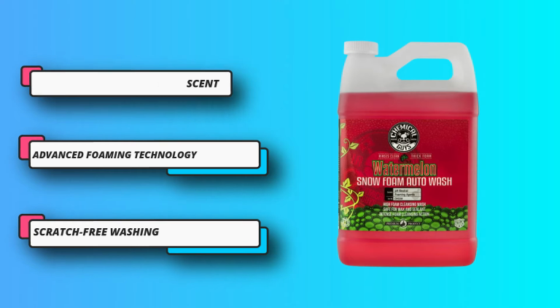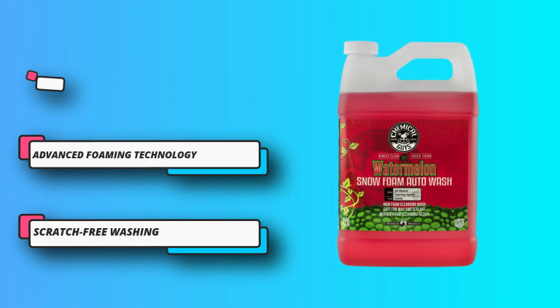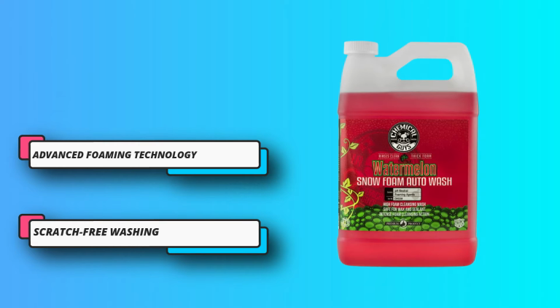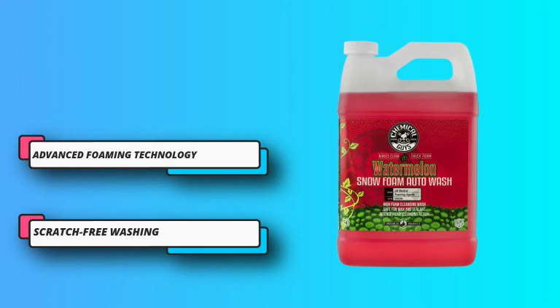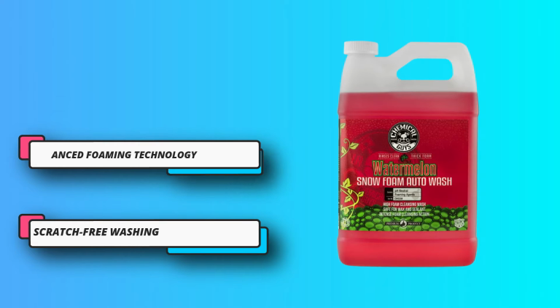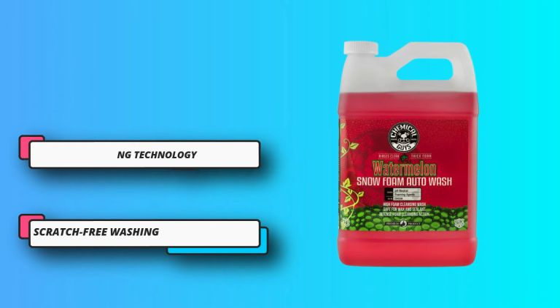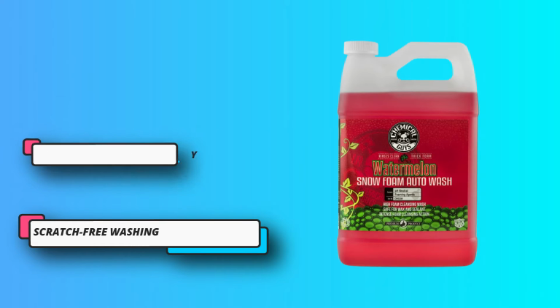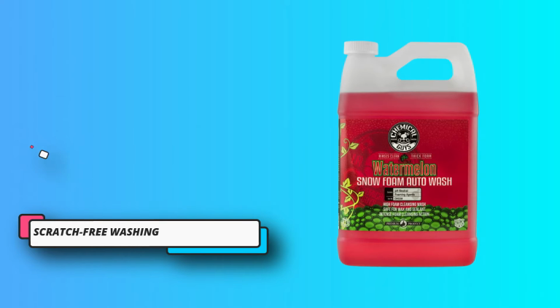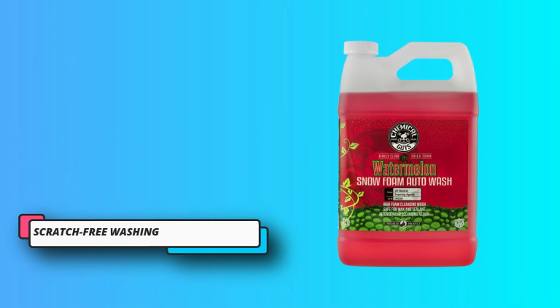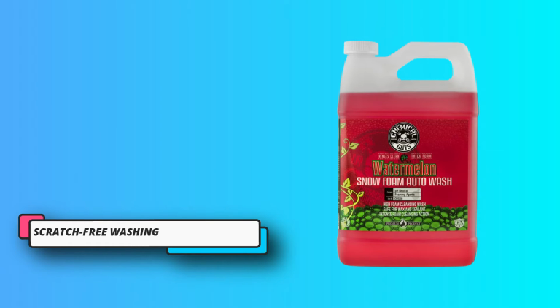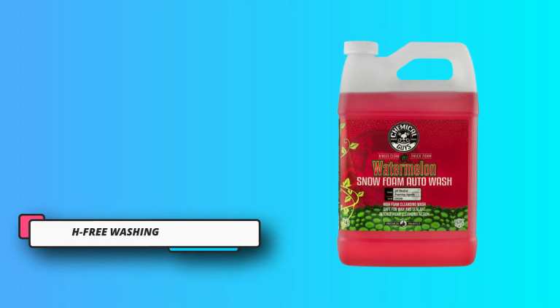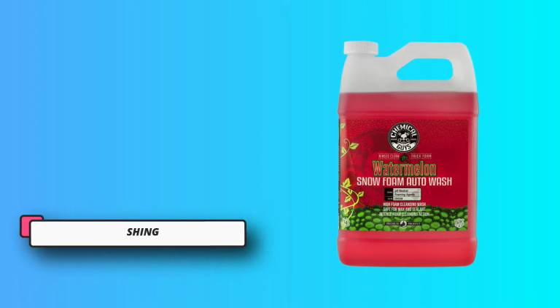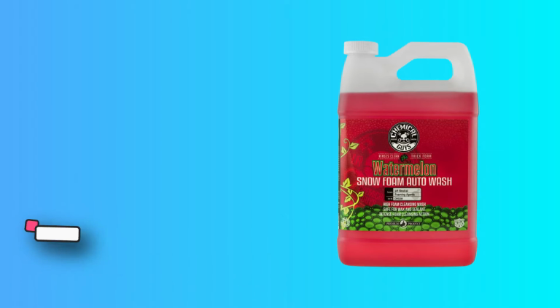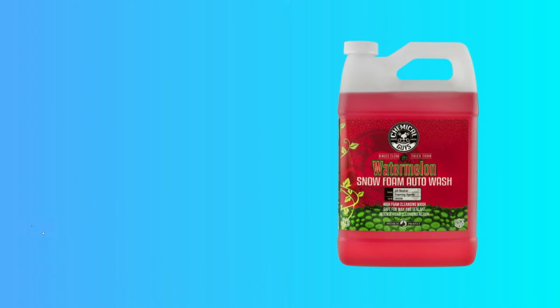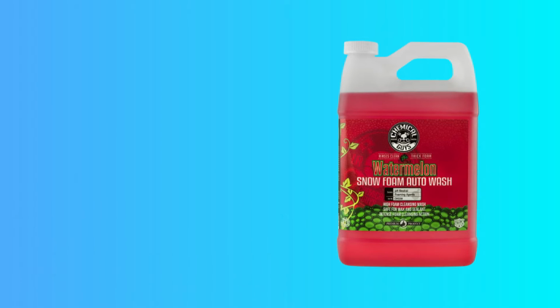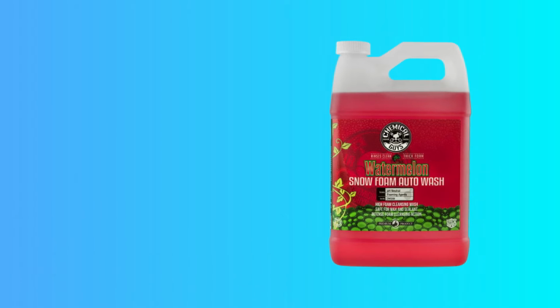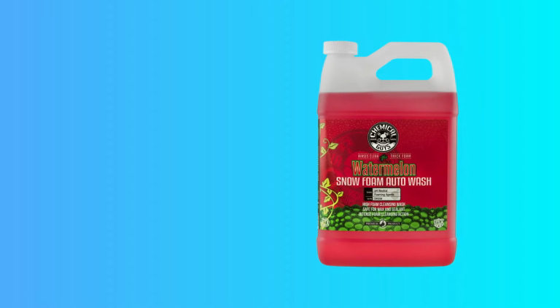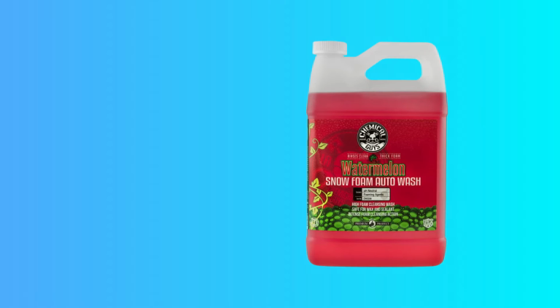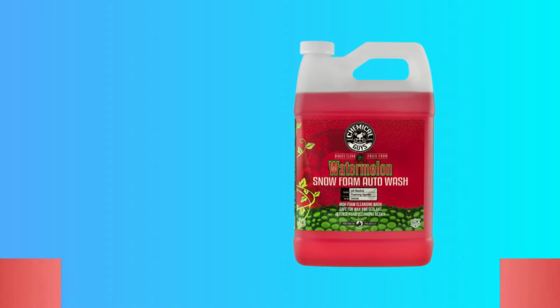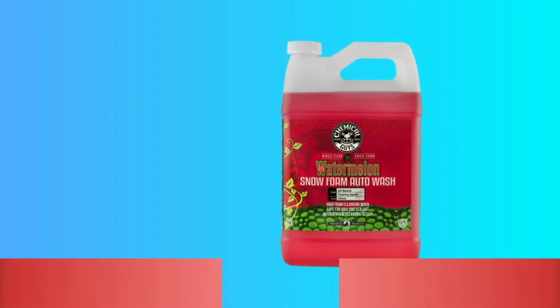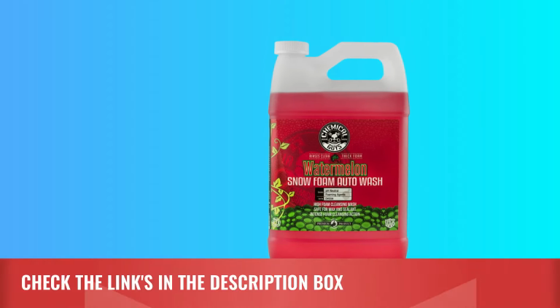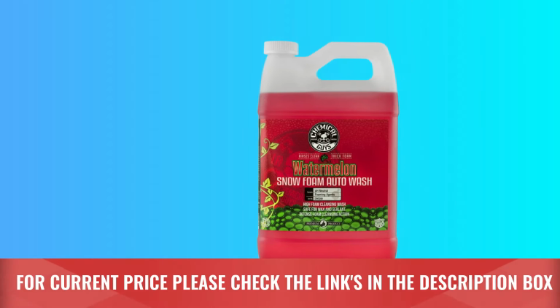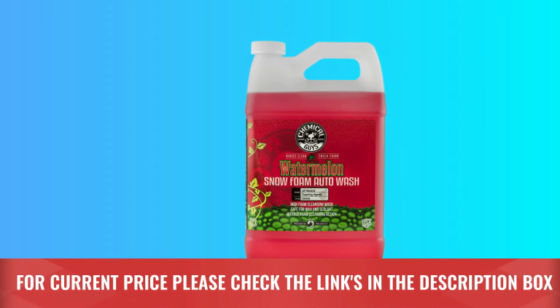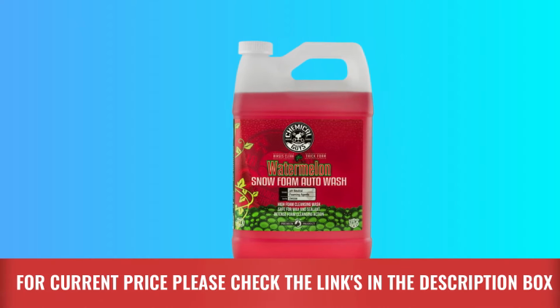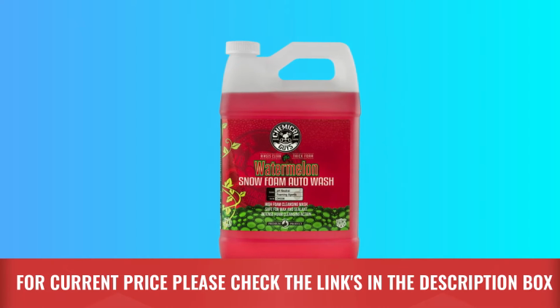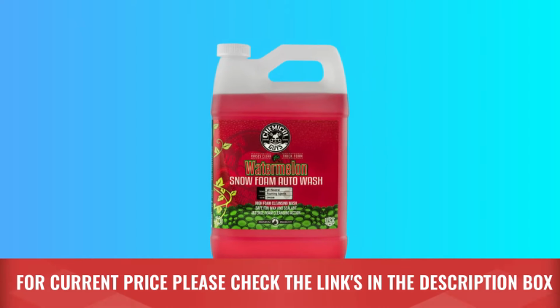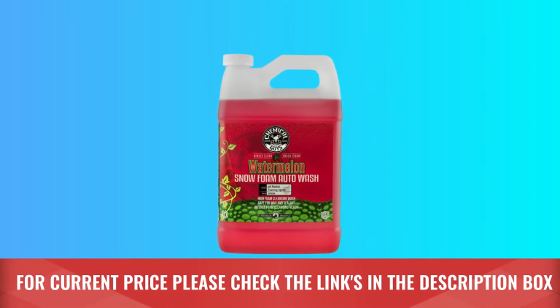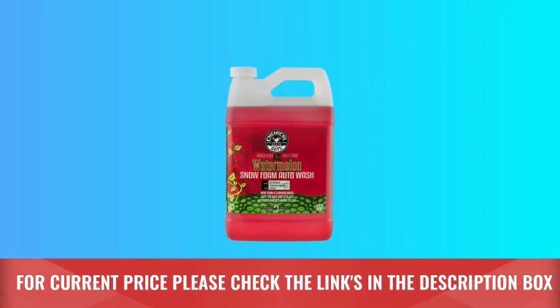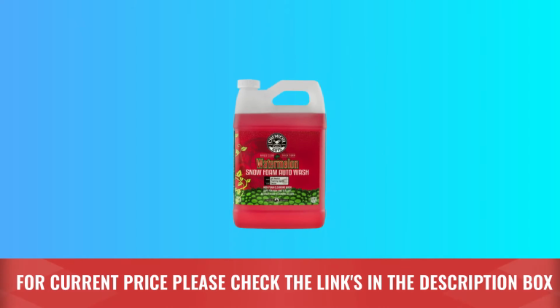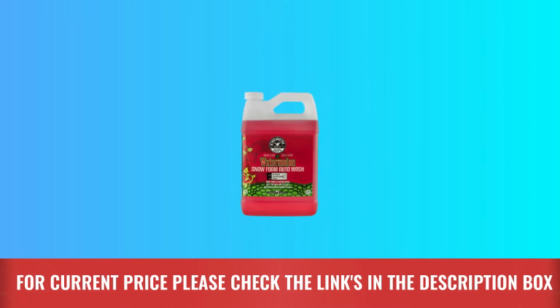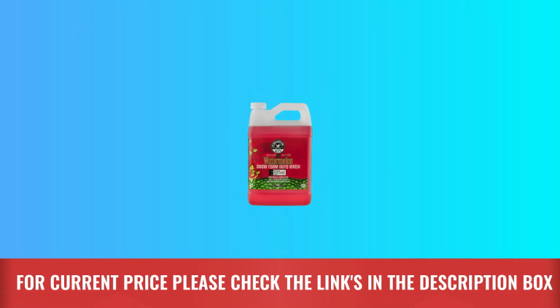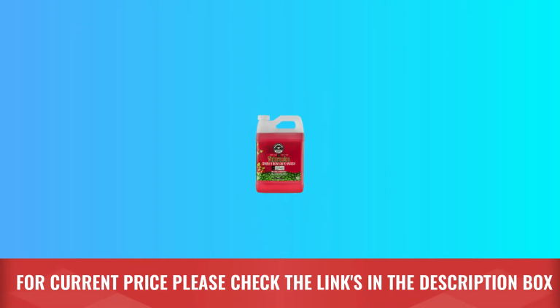This includes cars, trucks, SUVs, off-road vehicles, and much more. For current price, please check the links in the description box.